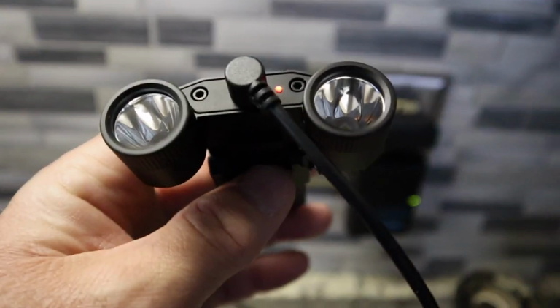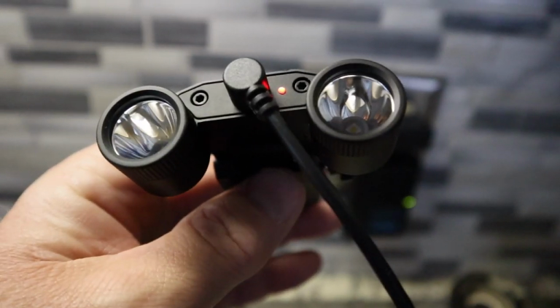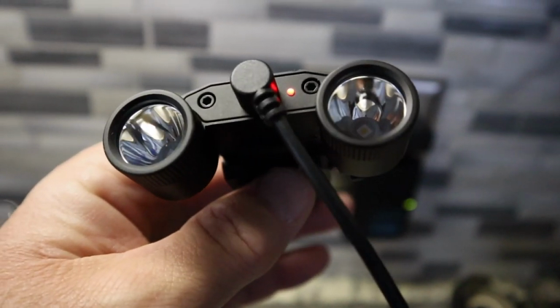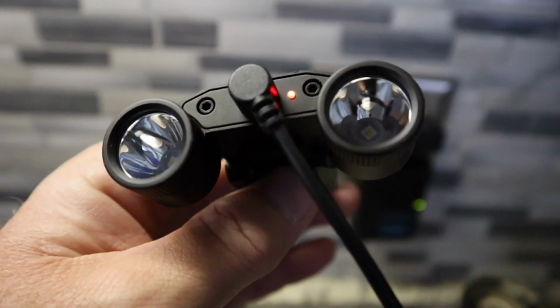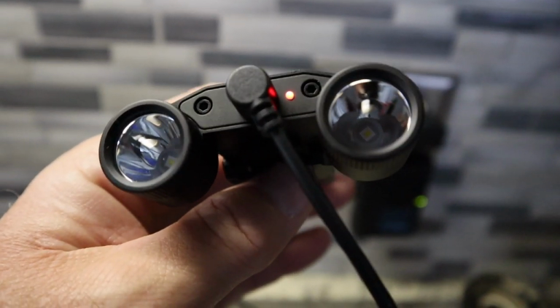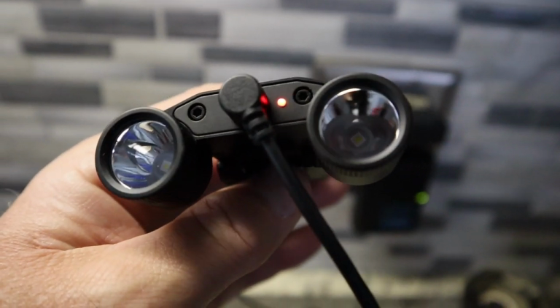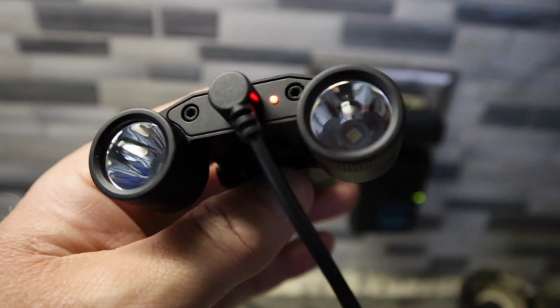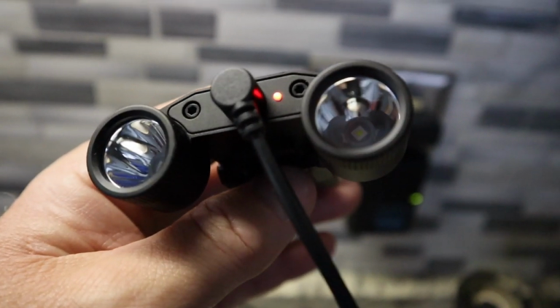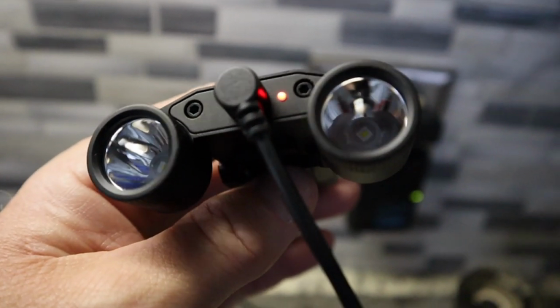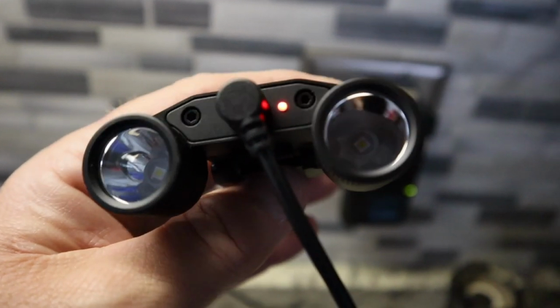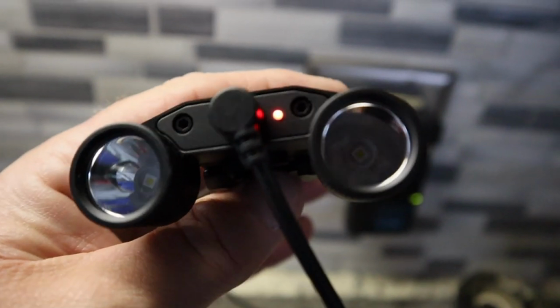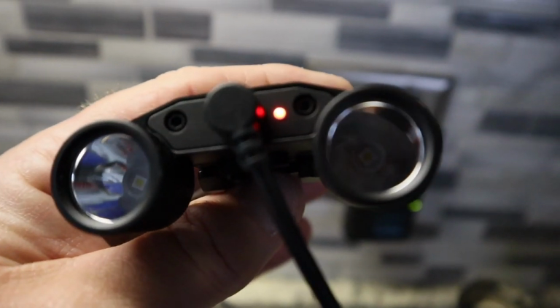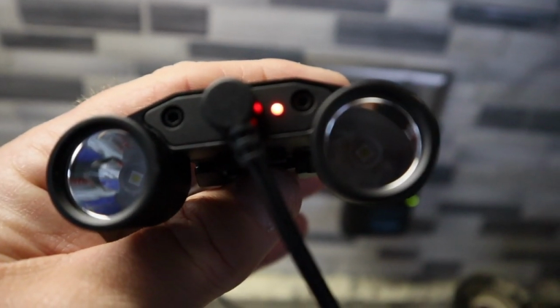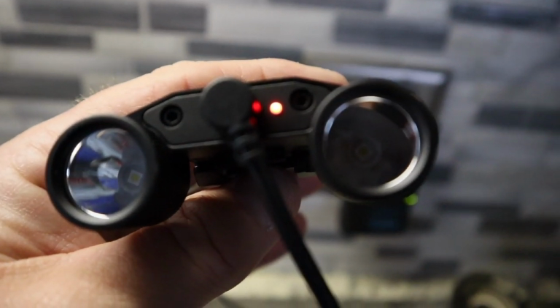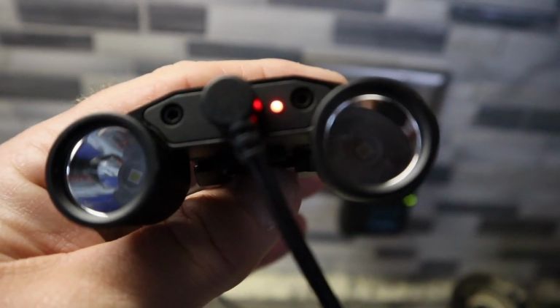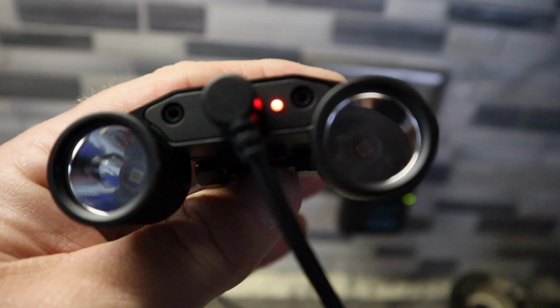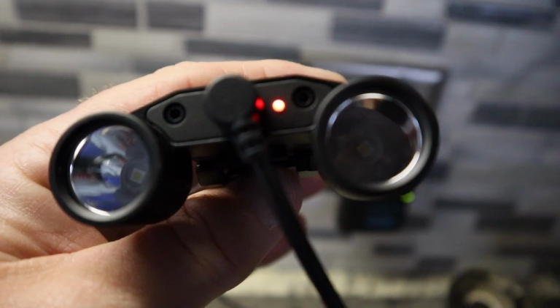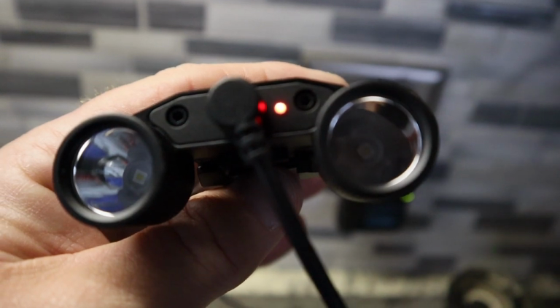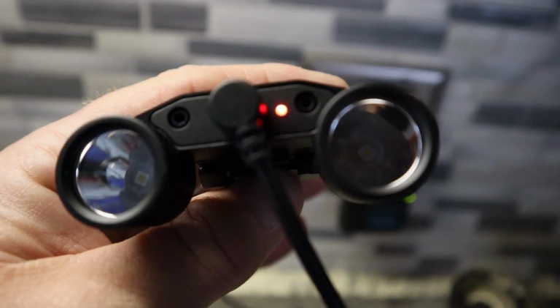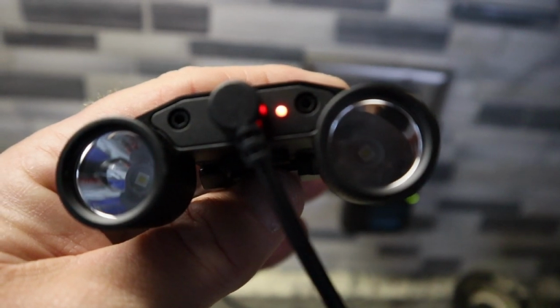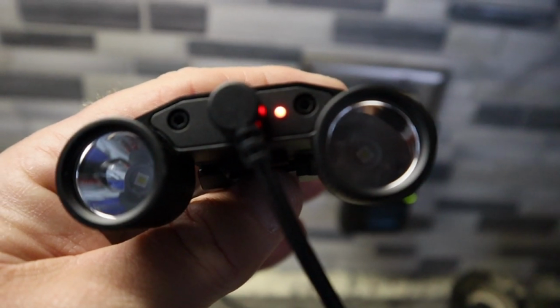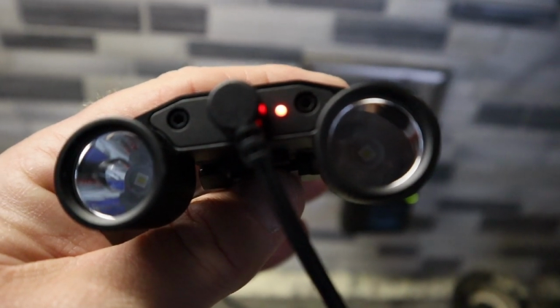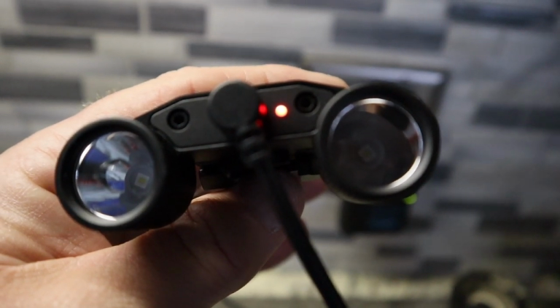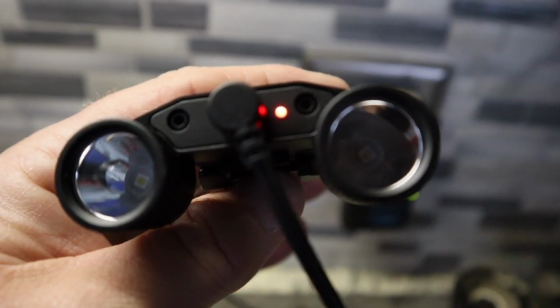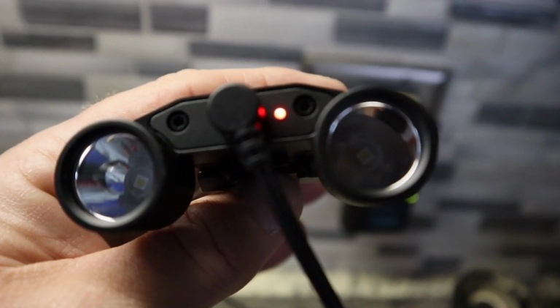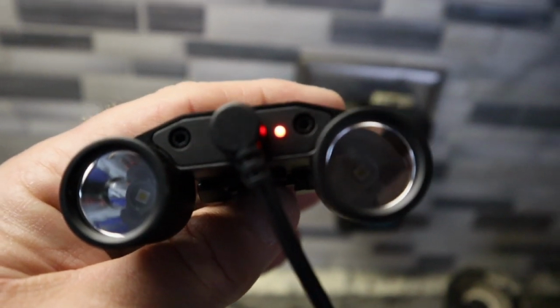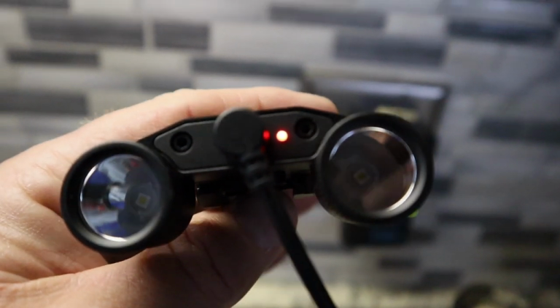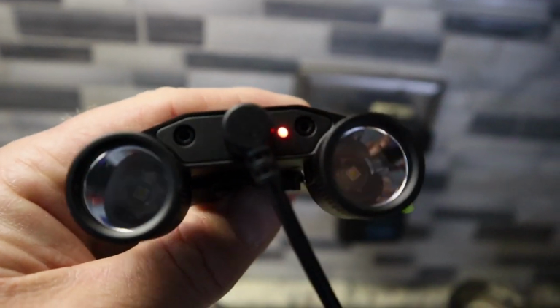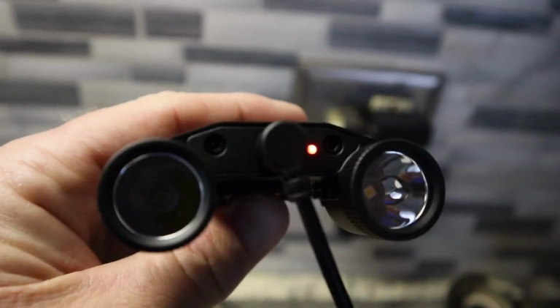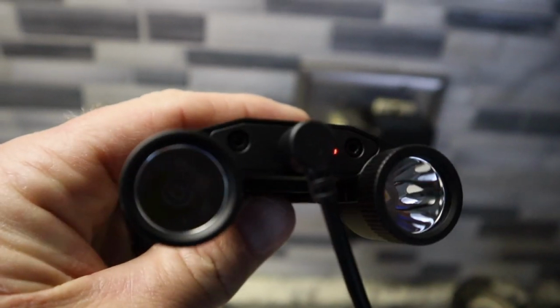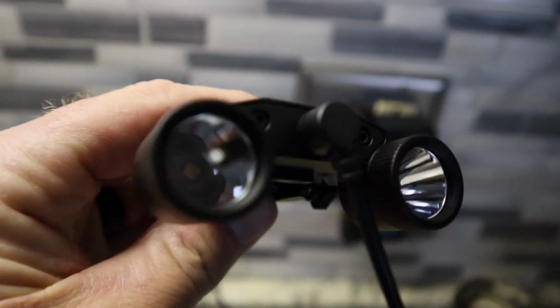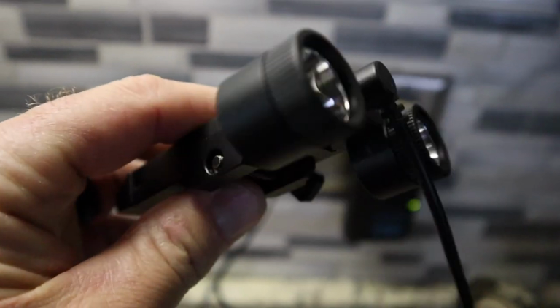There is your magnetic charger right there. It does have an indicator — red for charging, green will be complete.